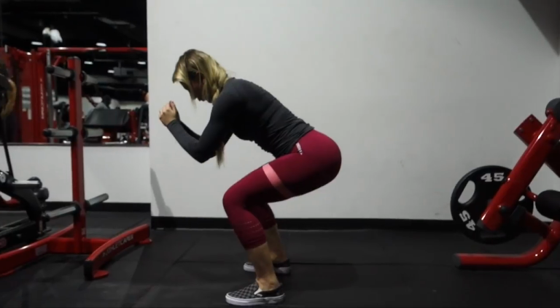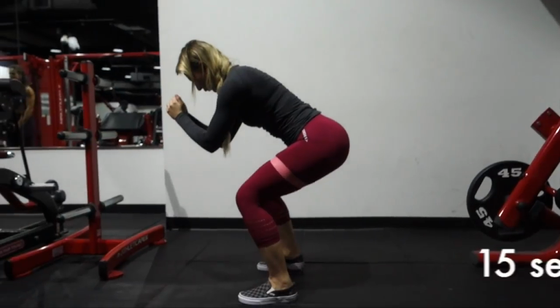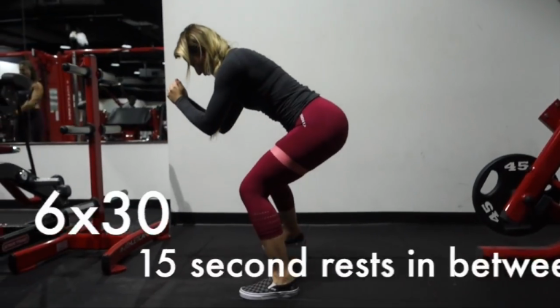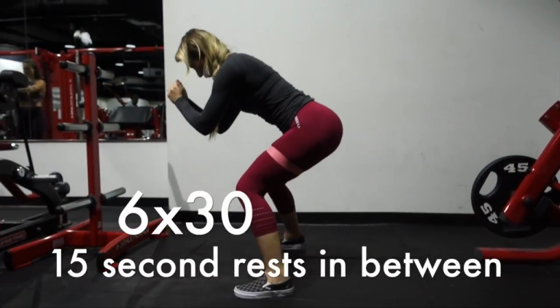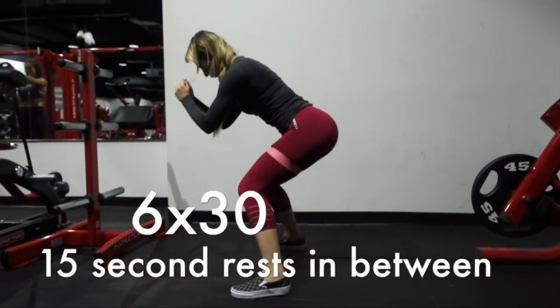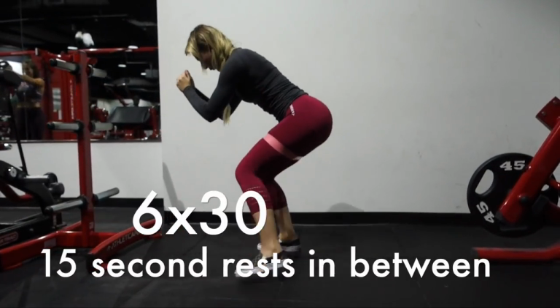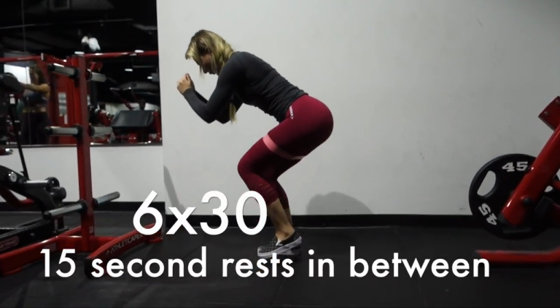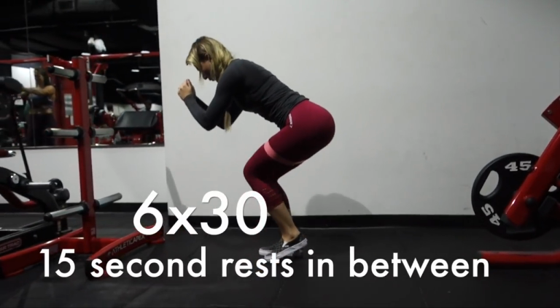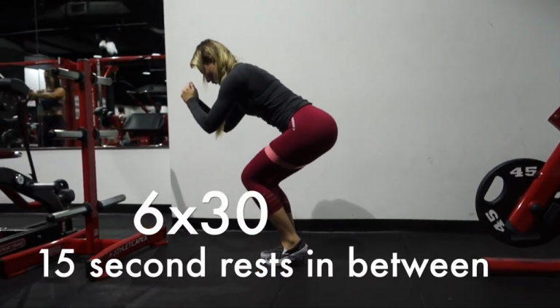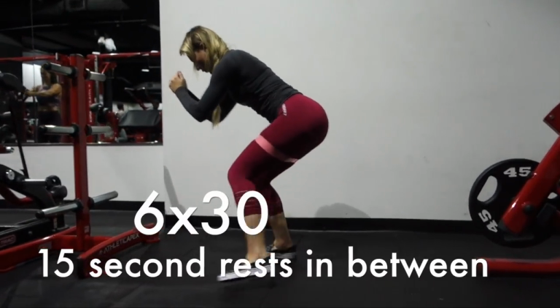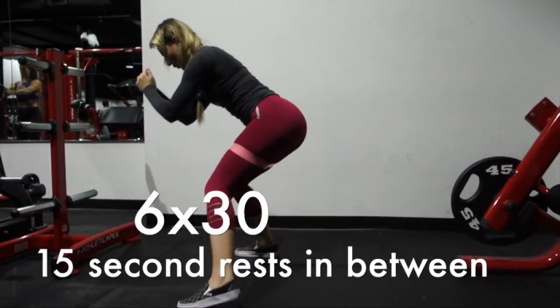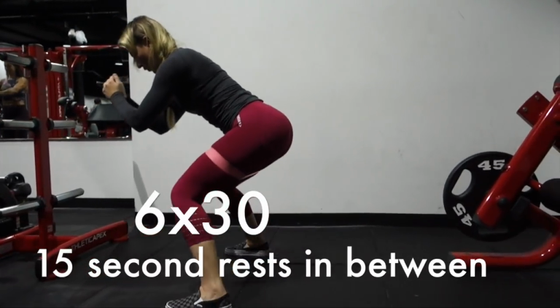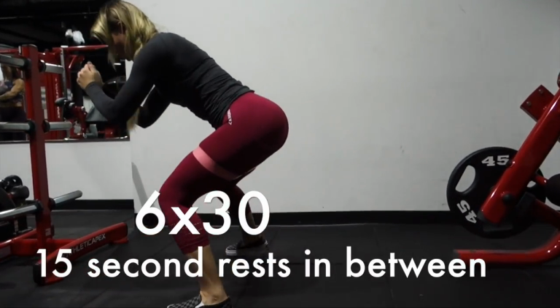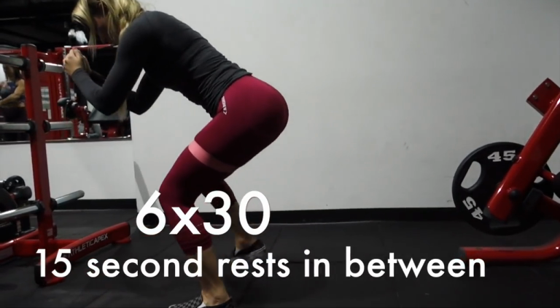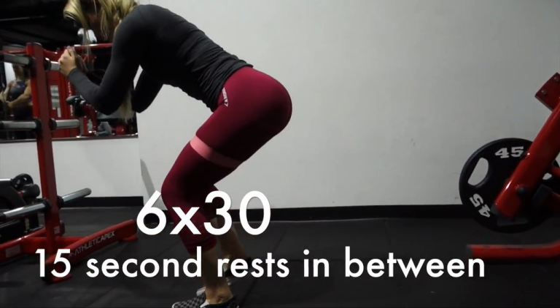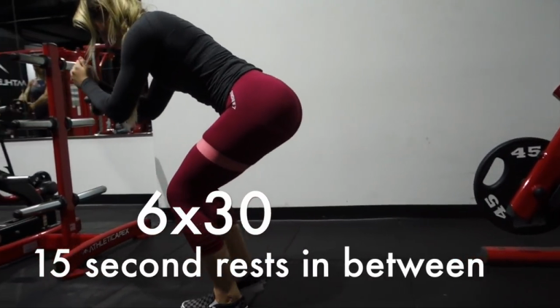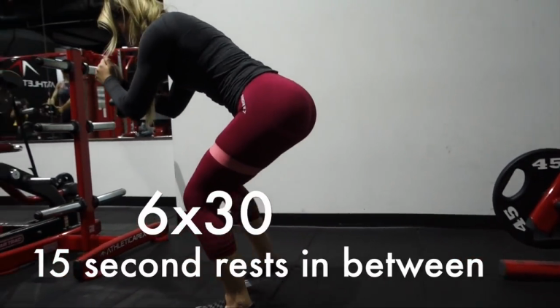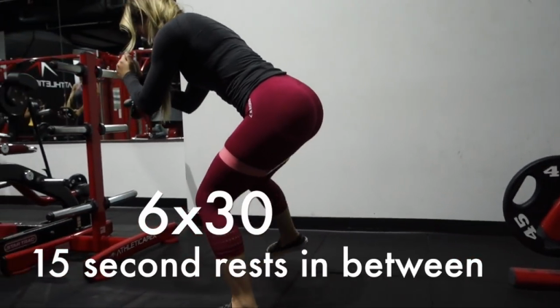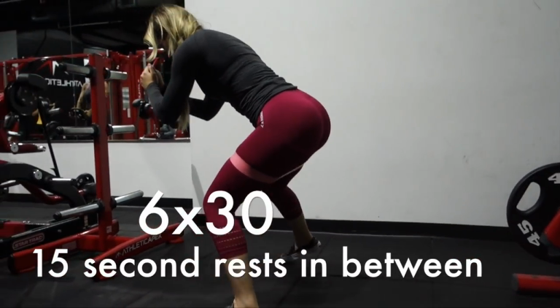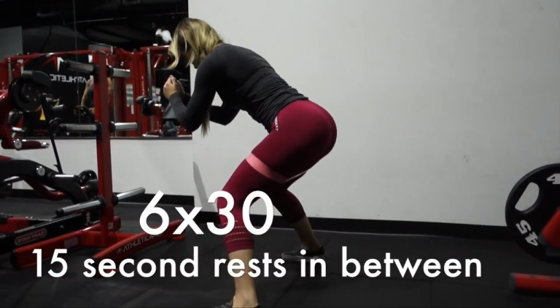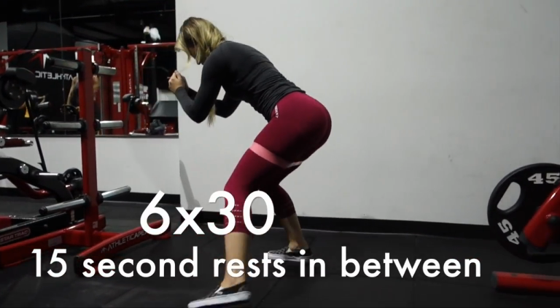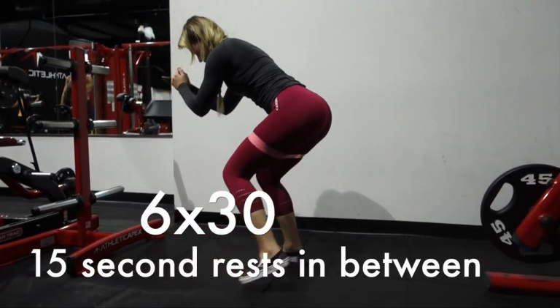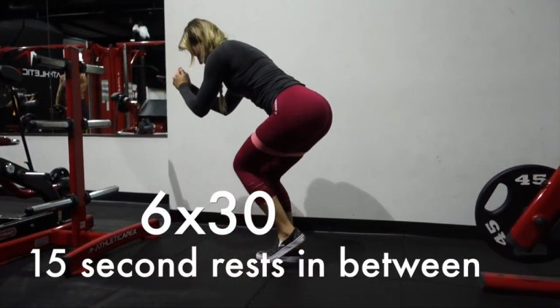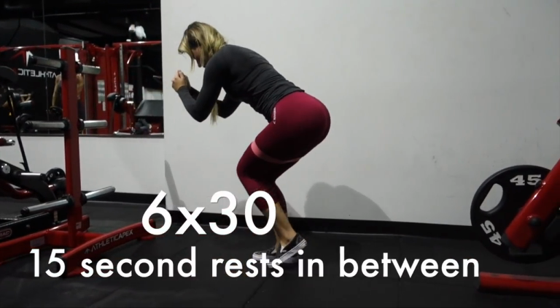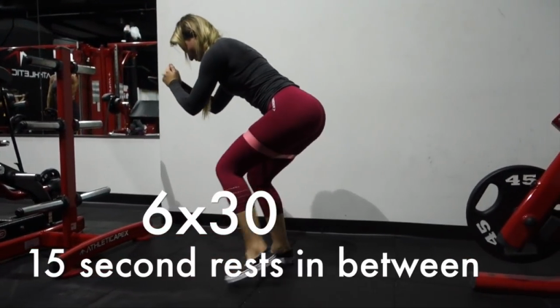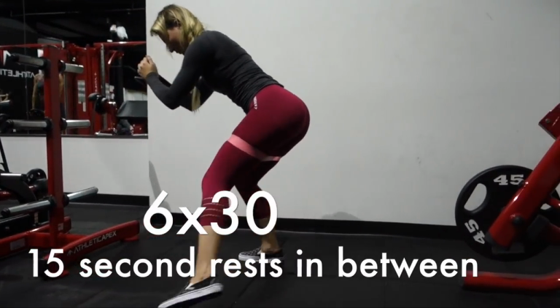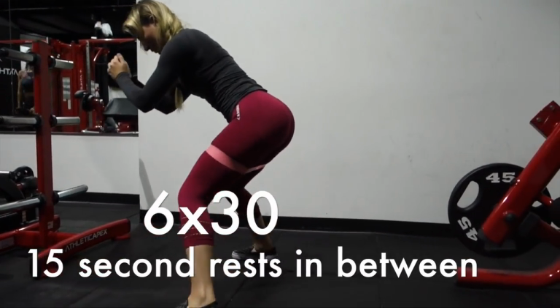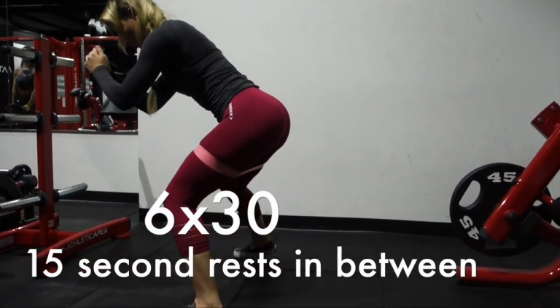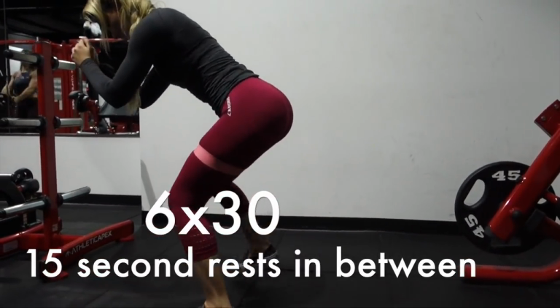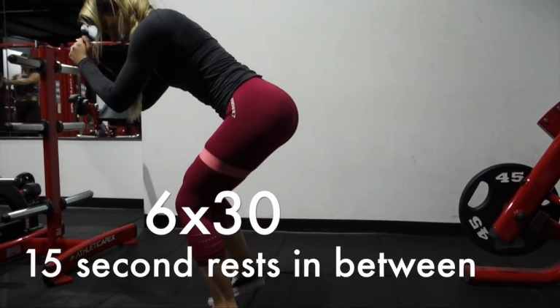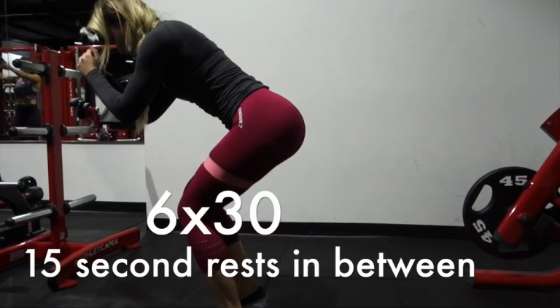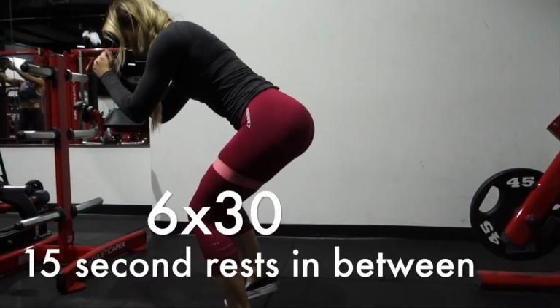As a finisher, this will kill you — stay low to the ground and use a resistance band comfortable for you.